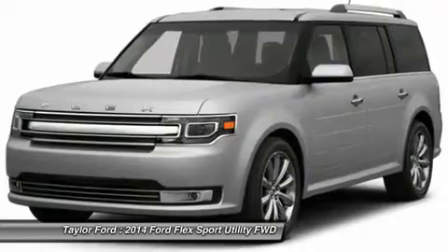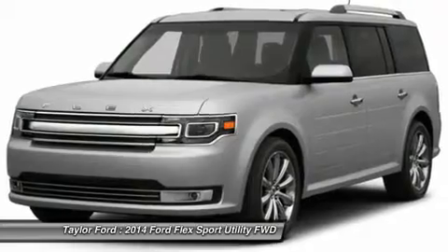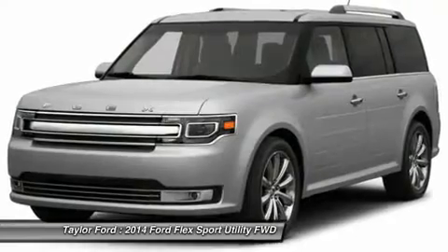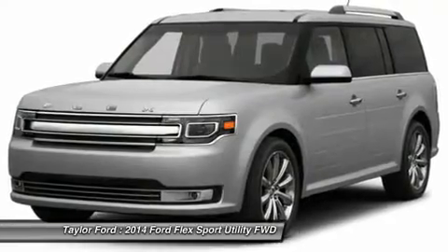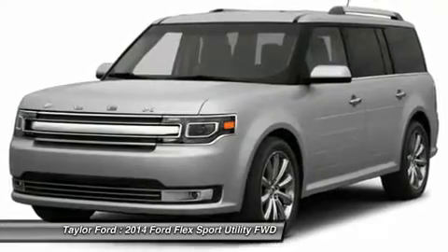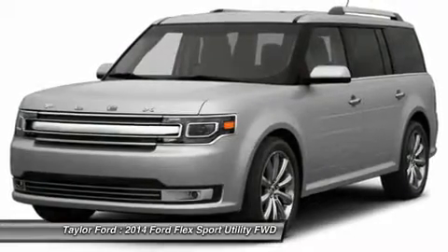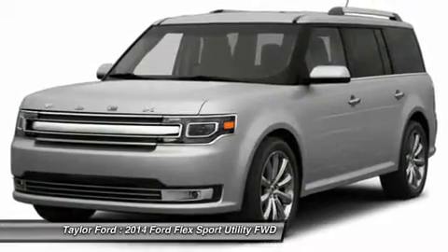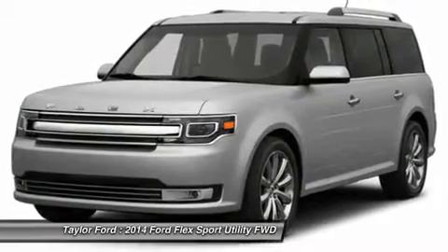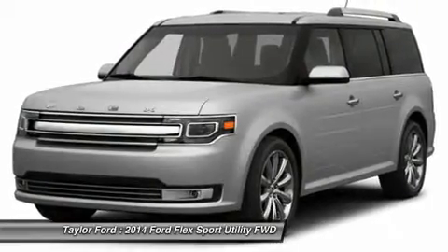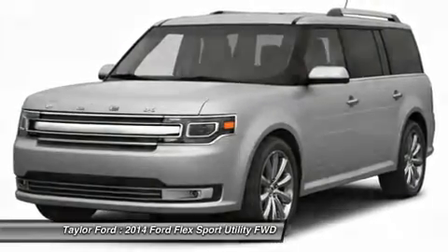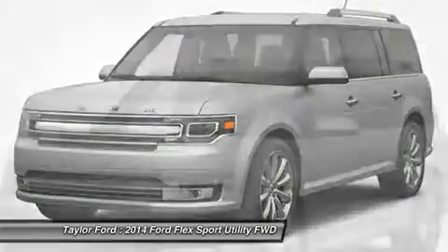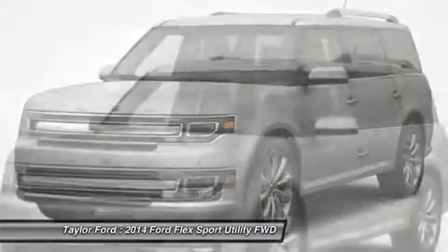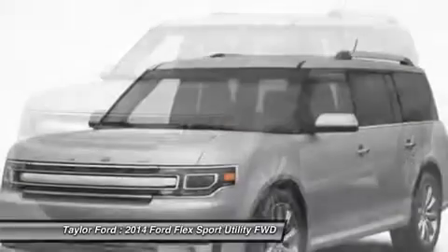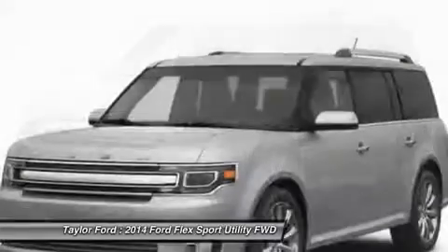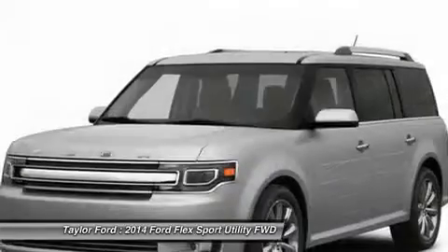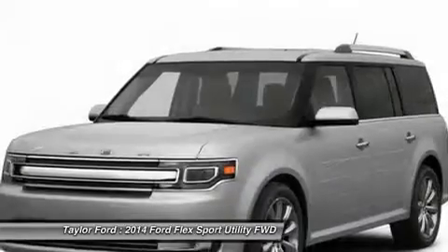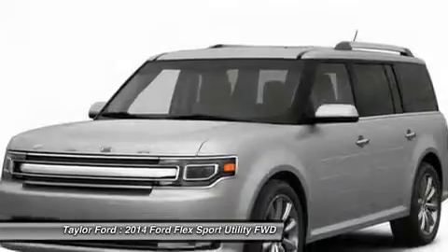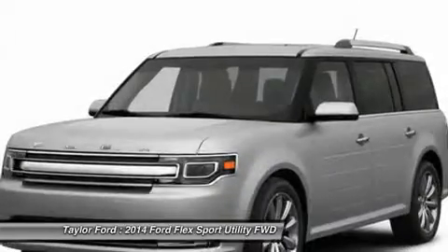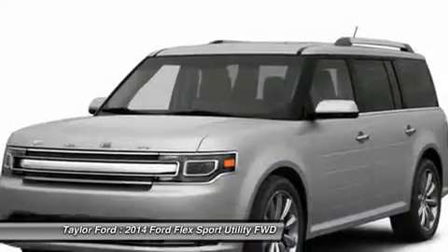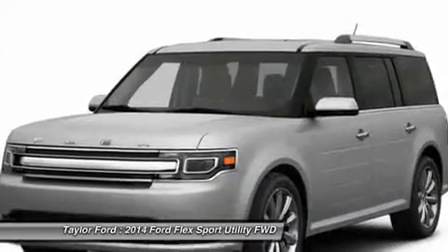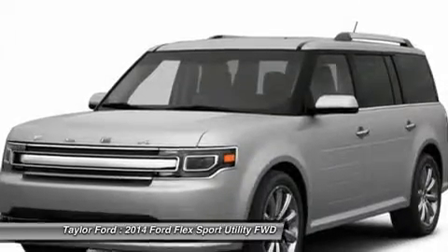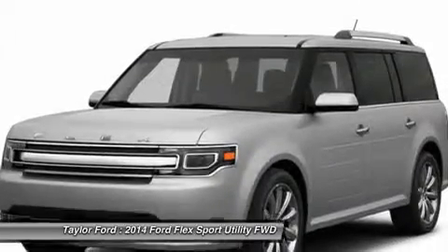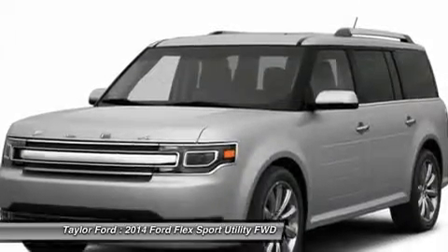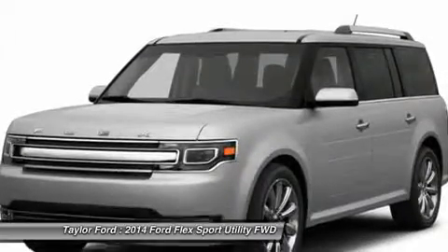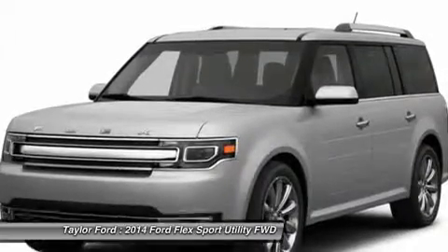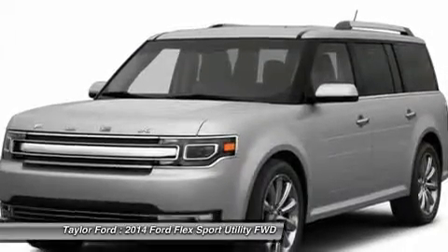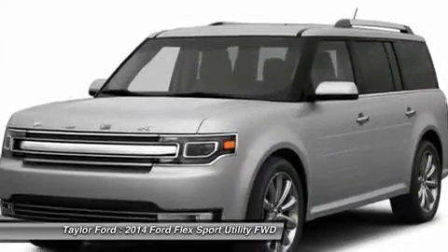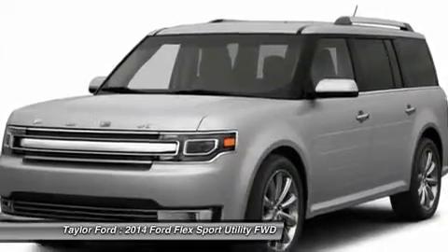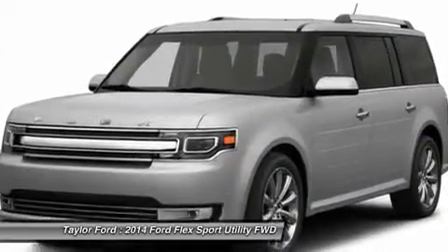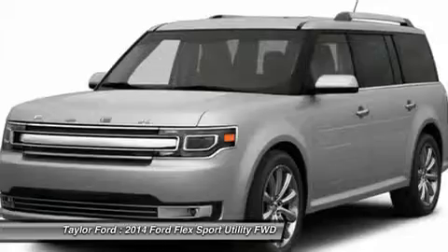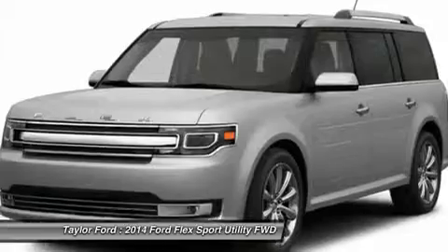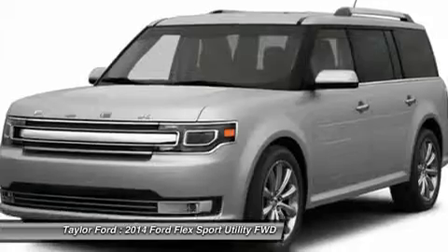Keyless entry, four wheel disc brakes, auto dimming rear view mirror, and aluminum wheels.